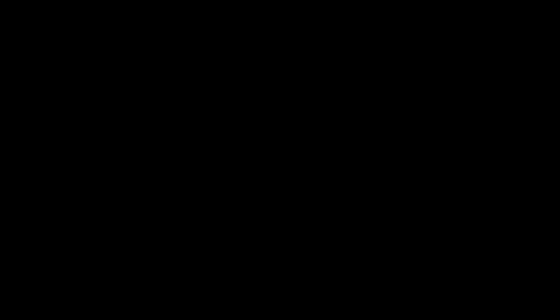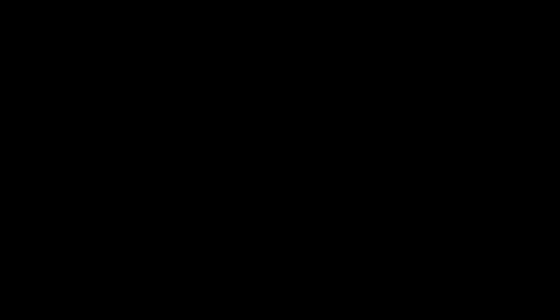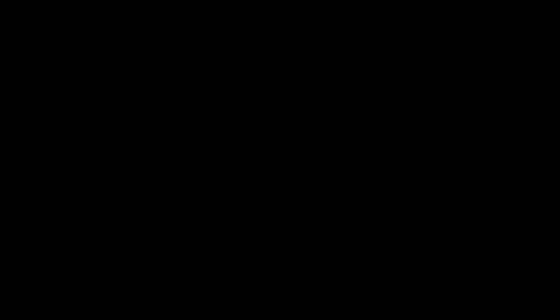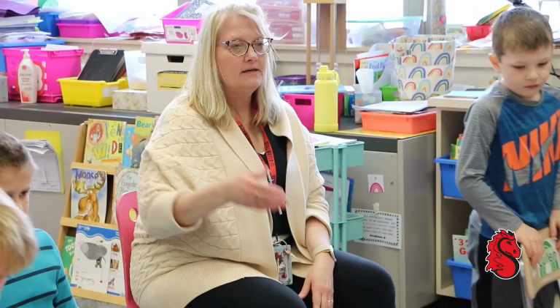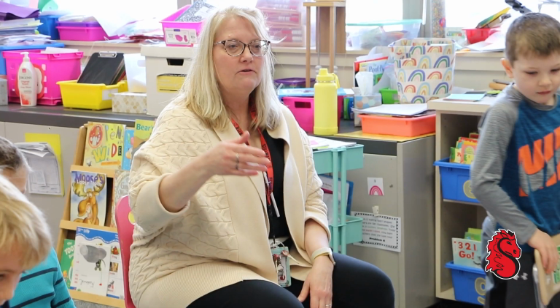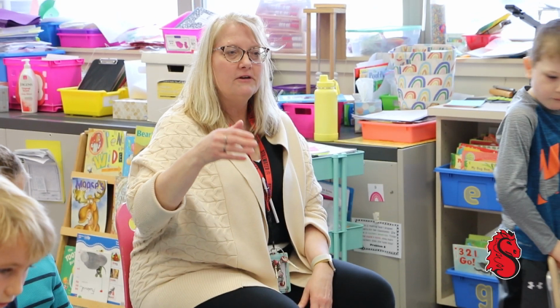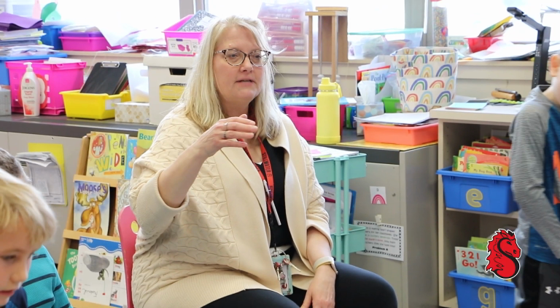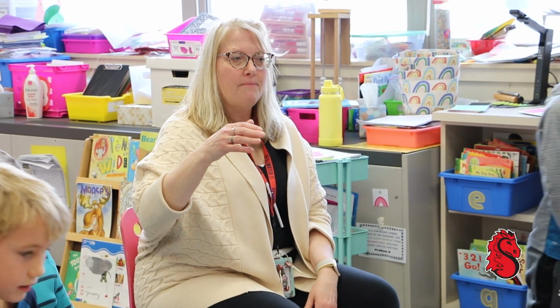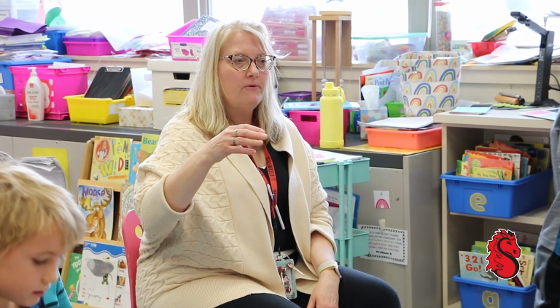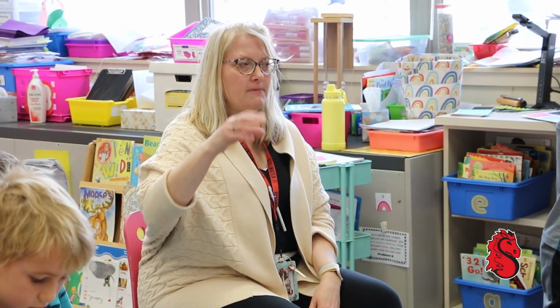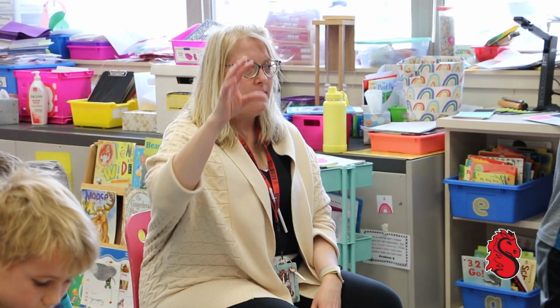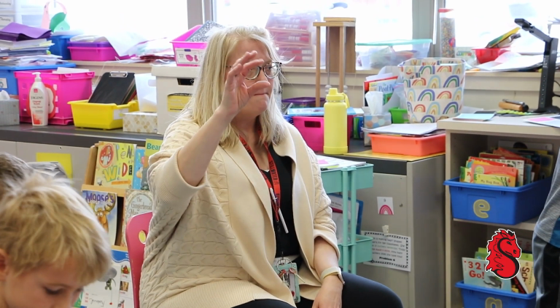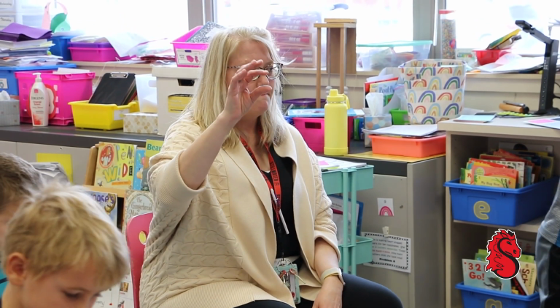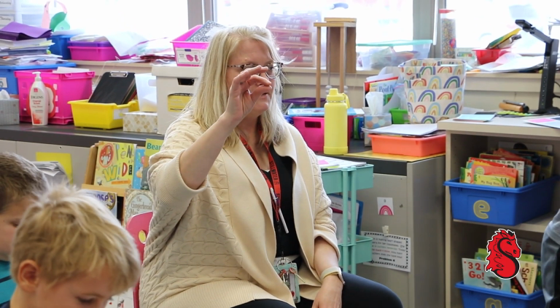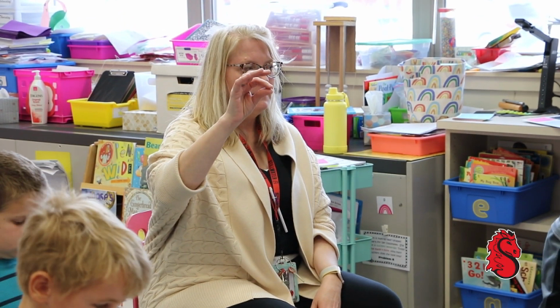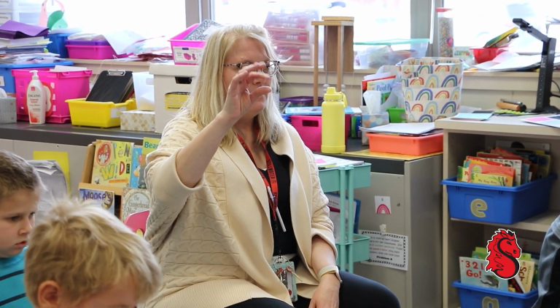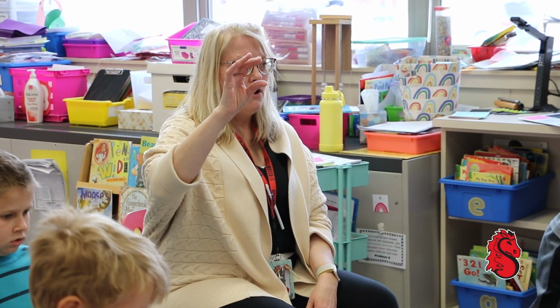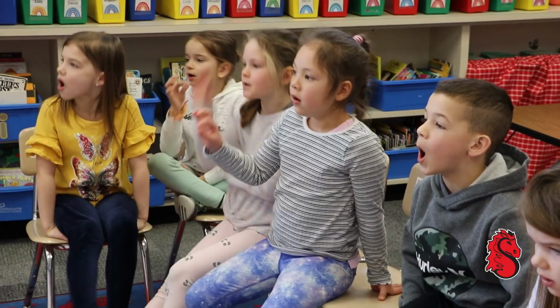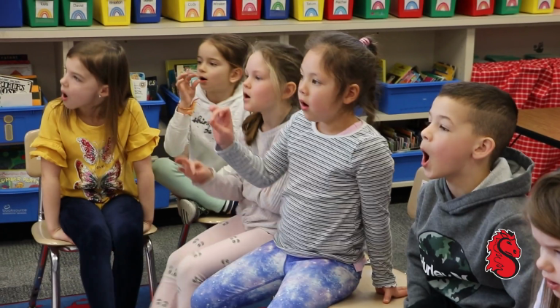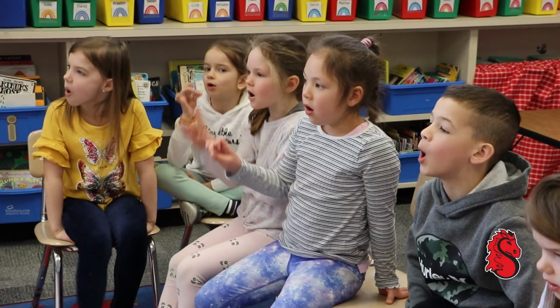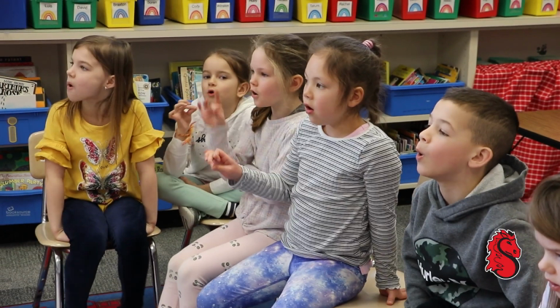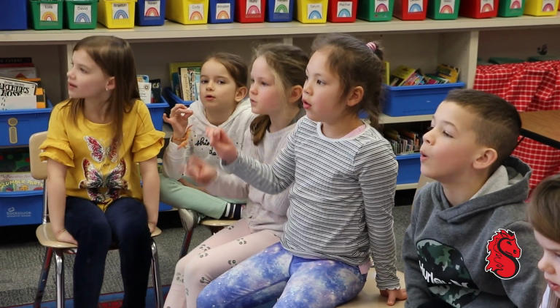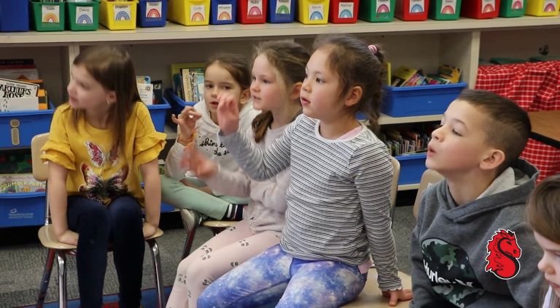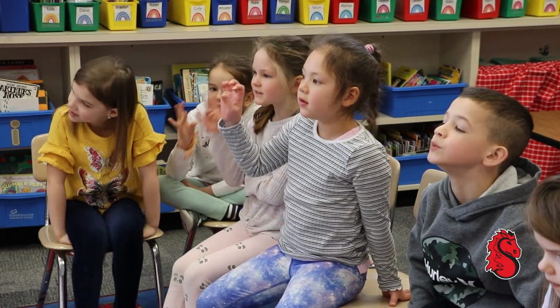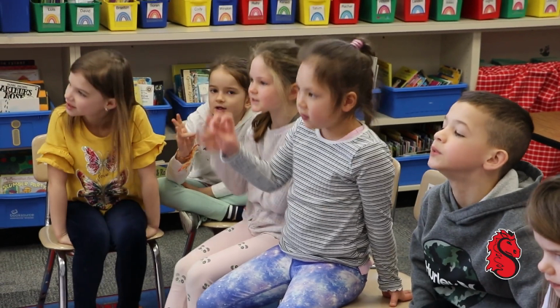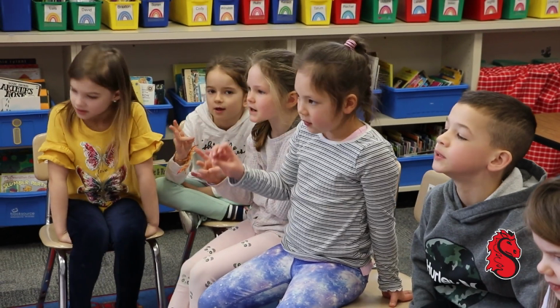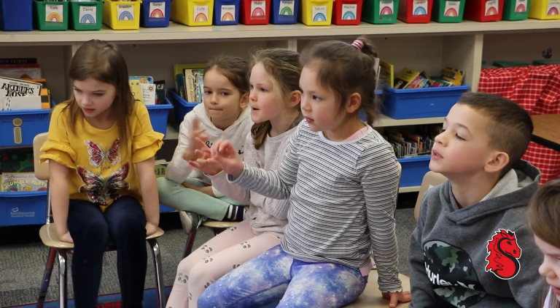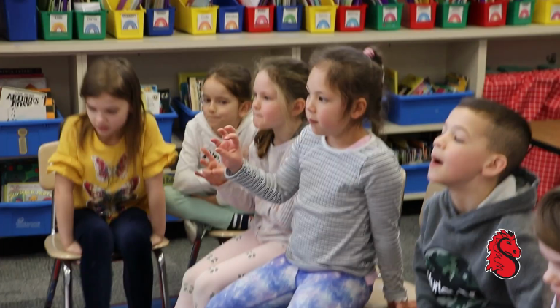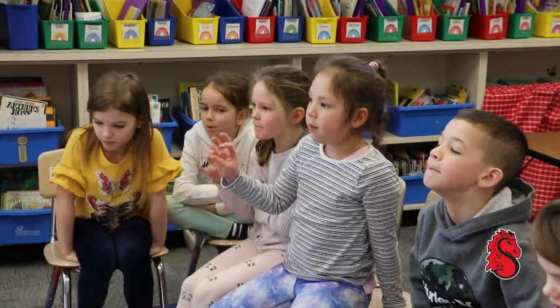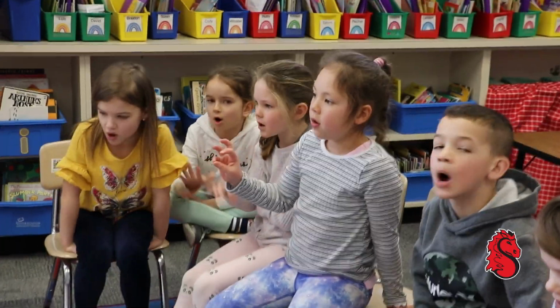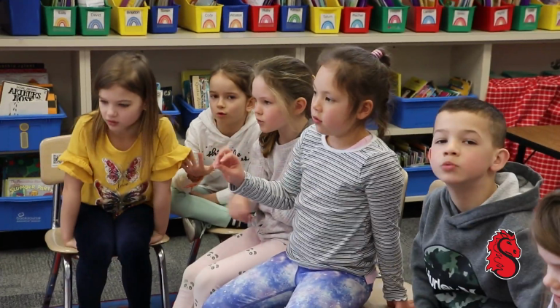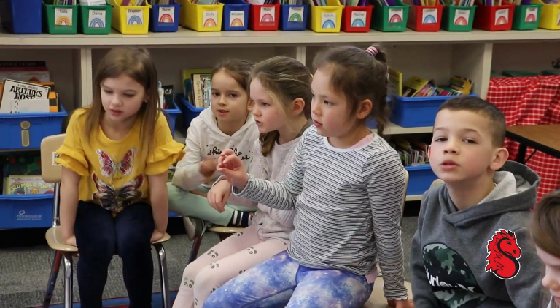Can you finger tap 'Boat' with me? Boat.